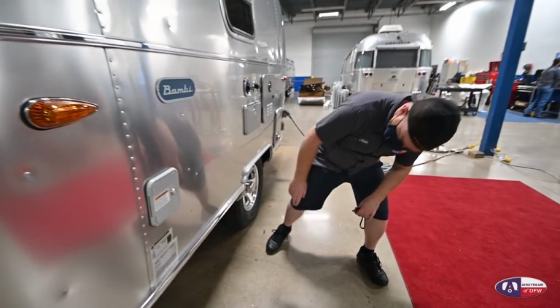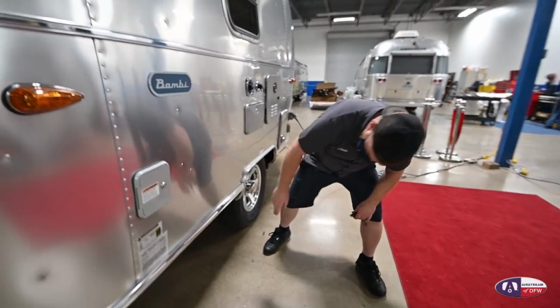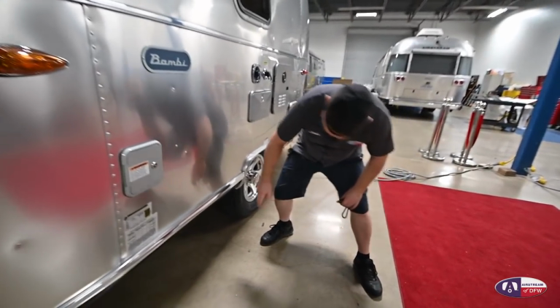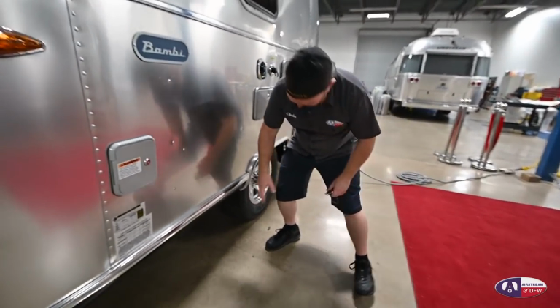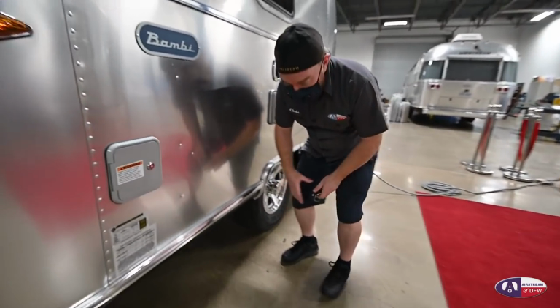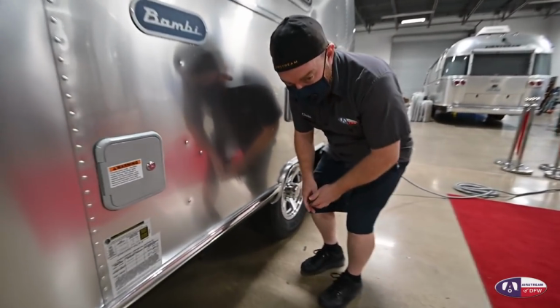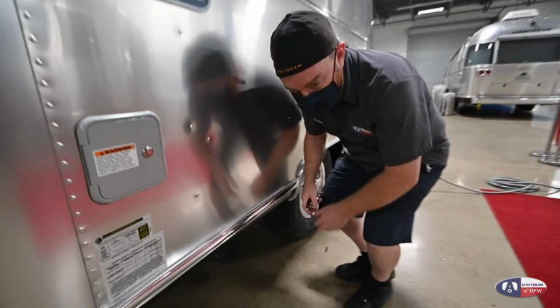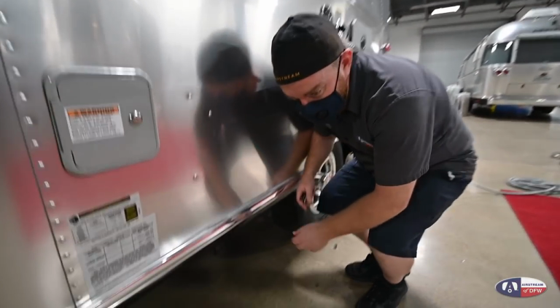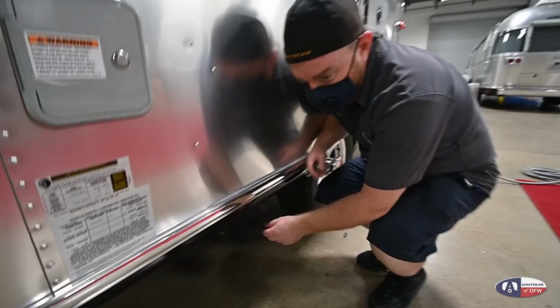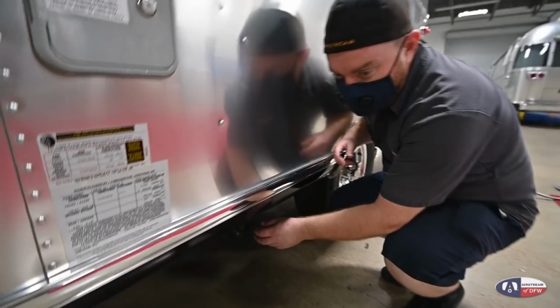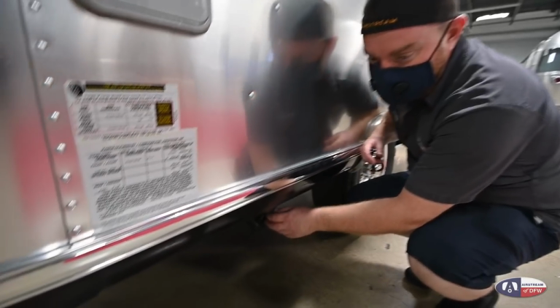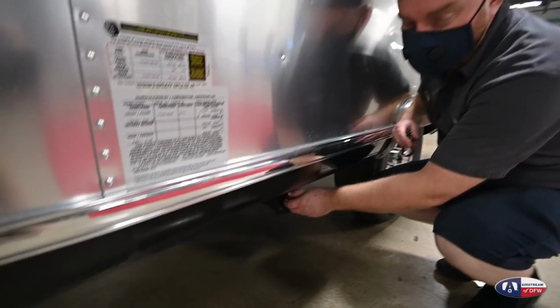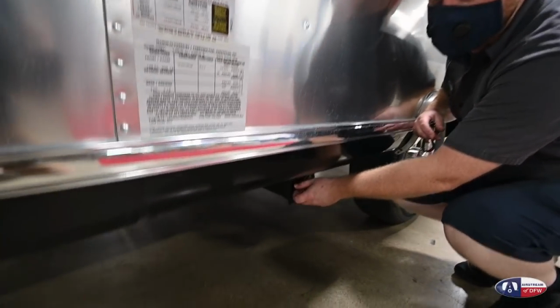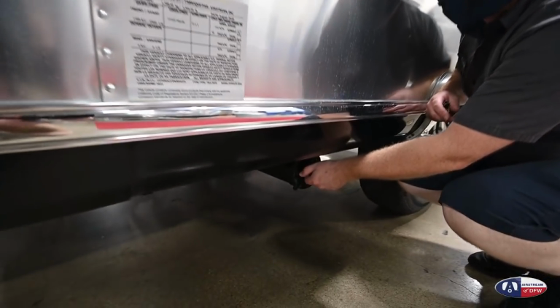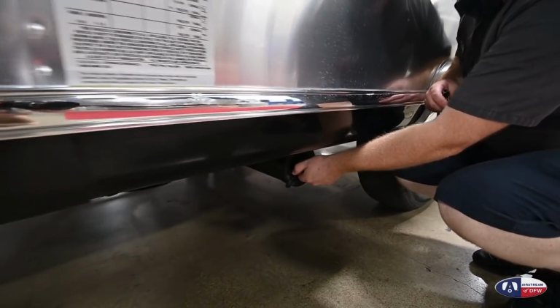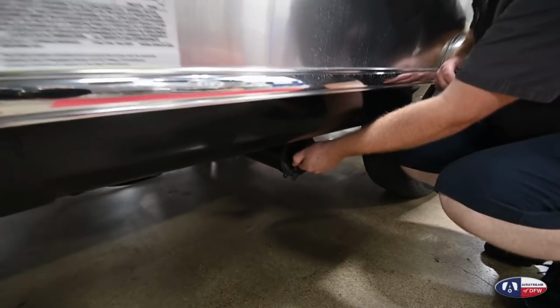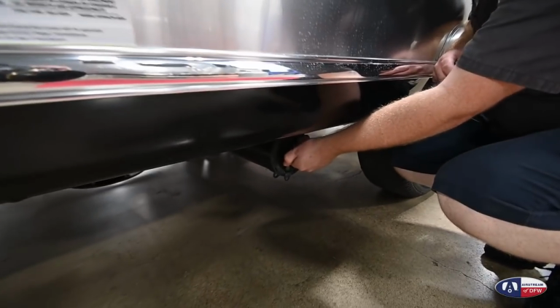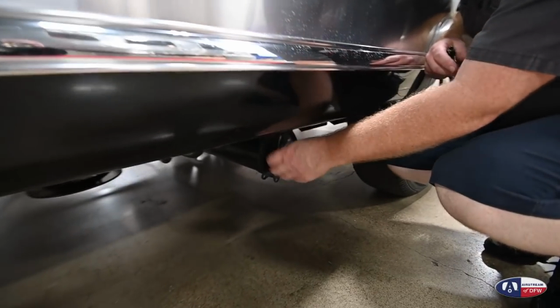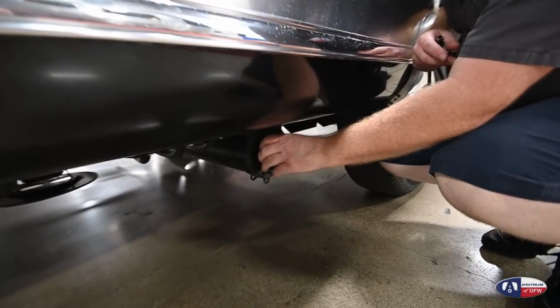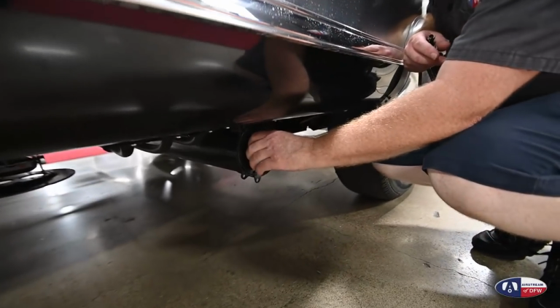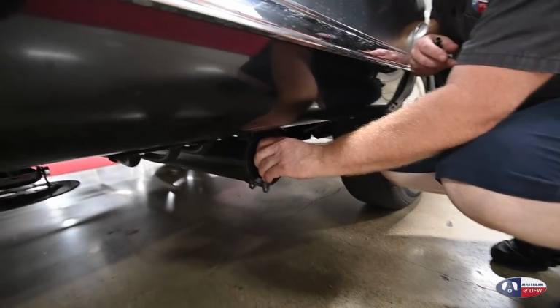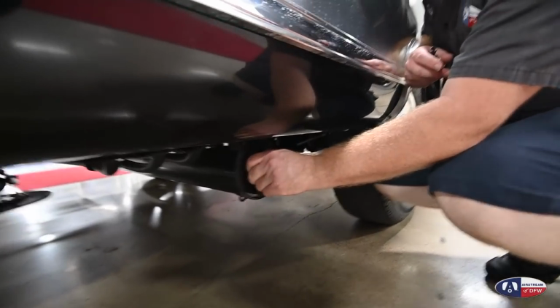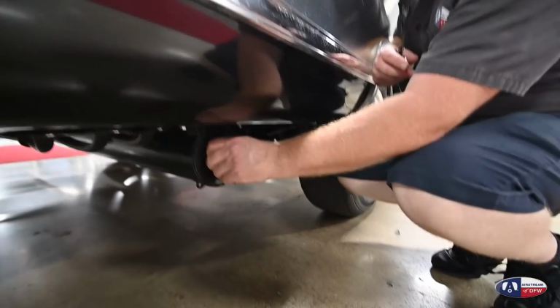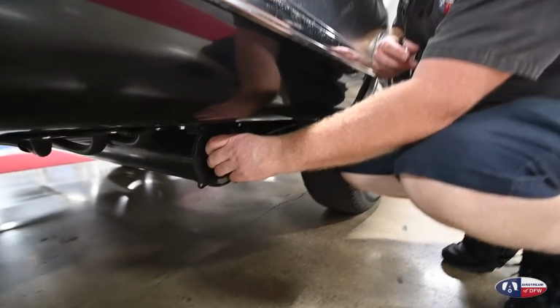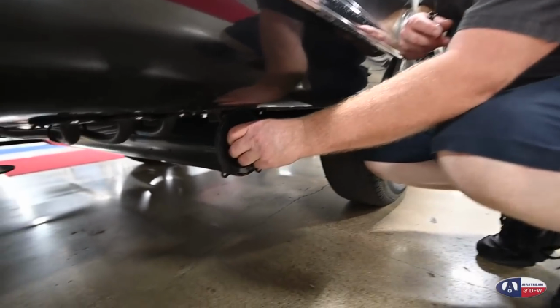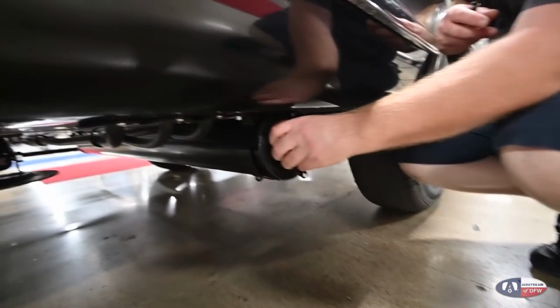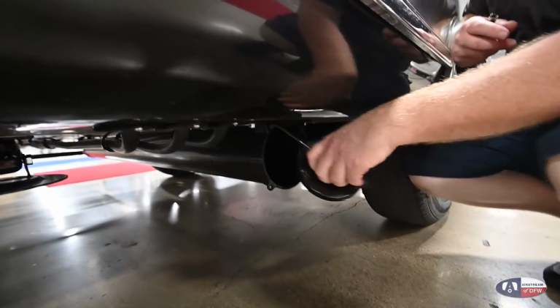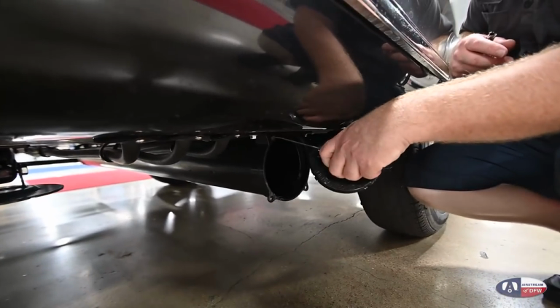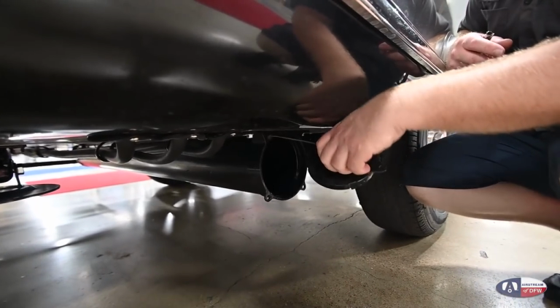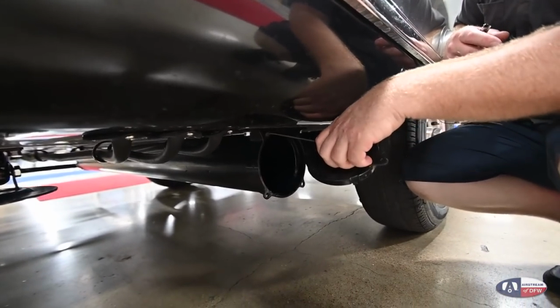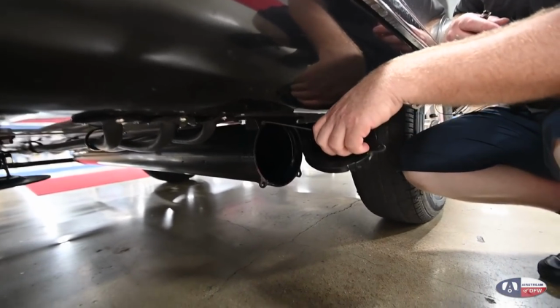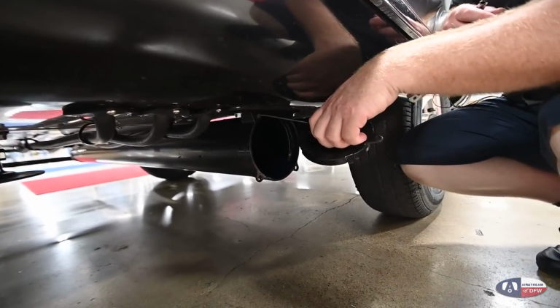Down below, we have the storage tube for your sewer line. This is going to hold a 15-foot collapsible sewer tube.